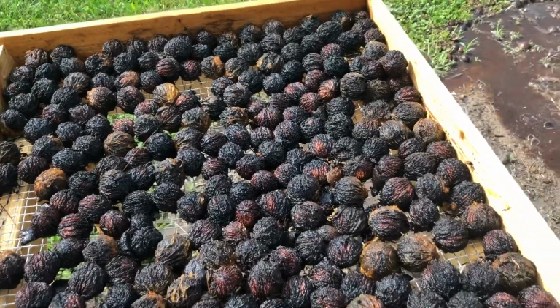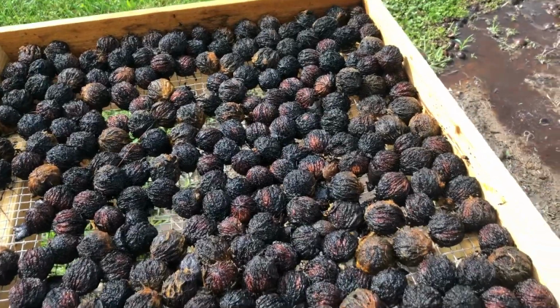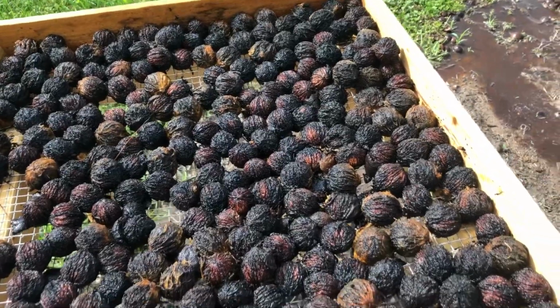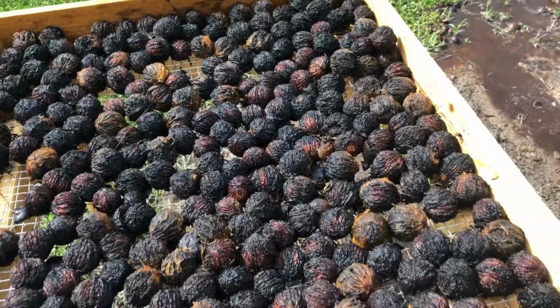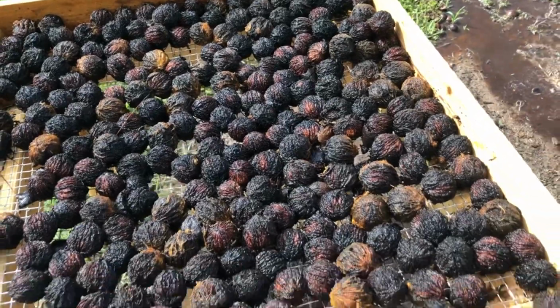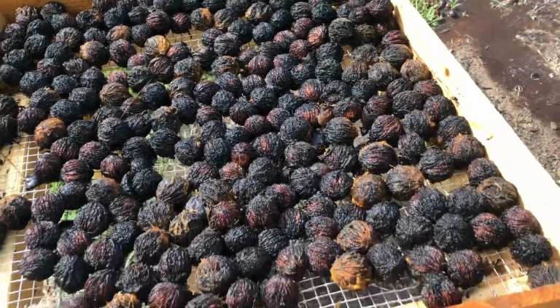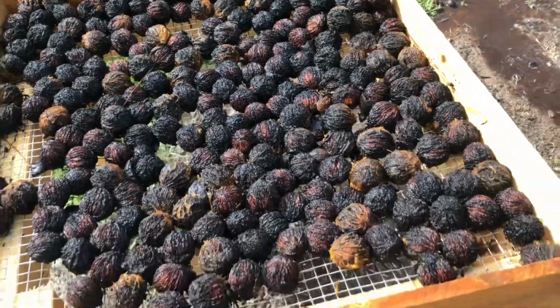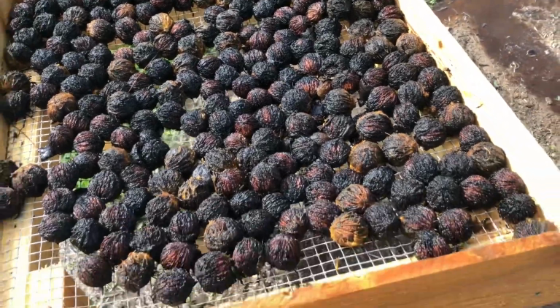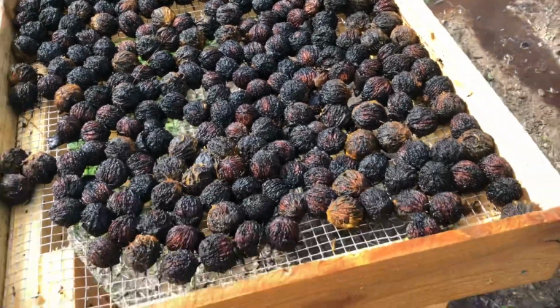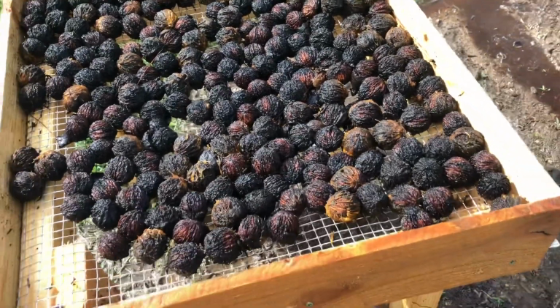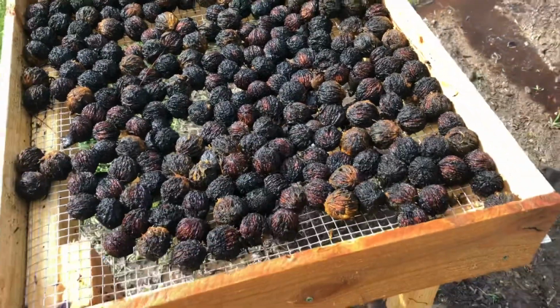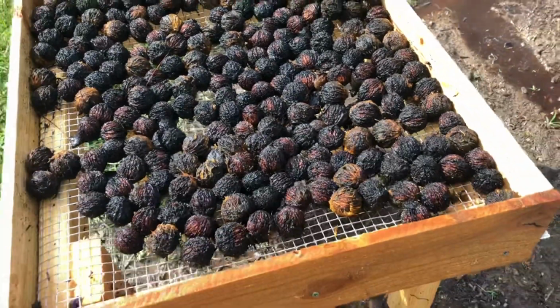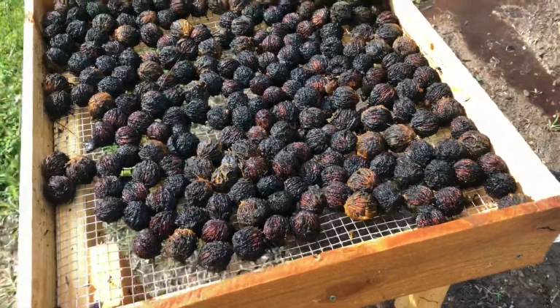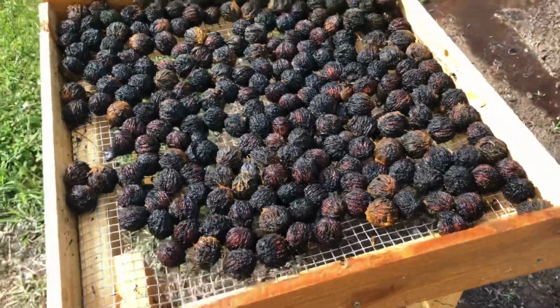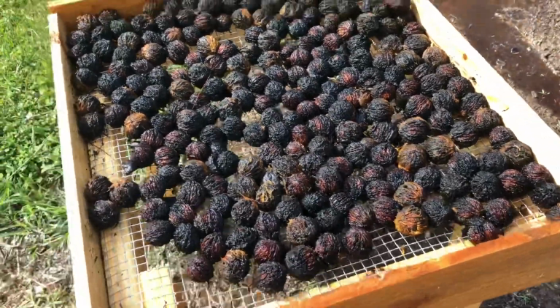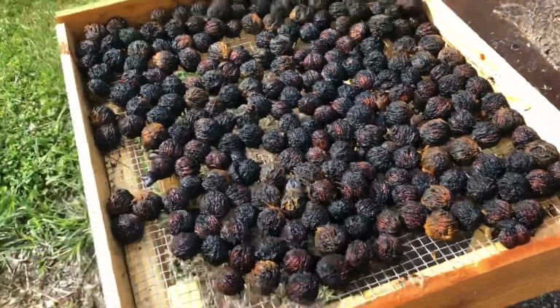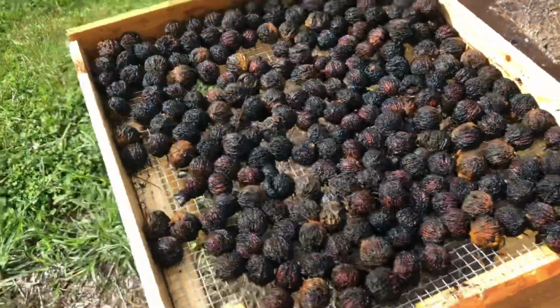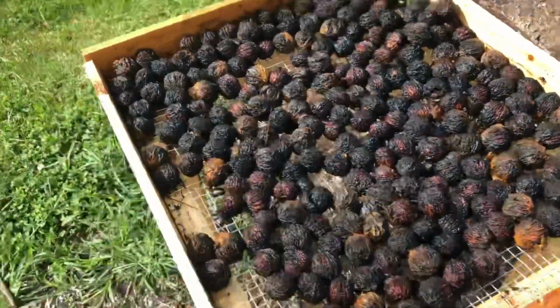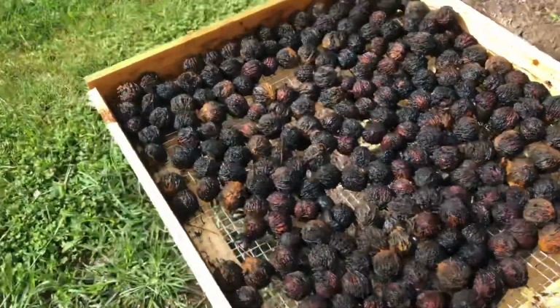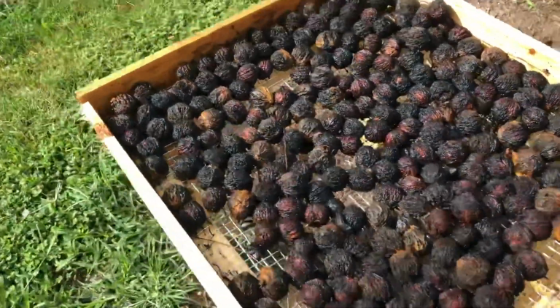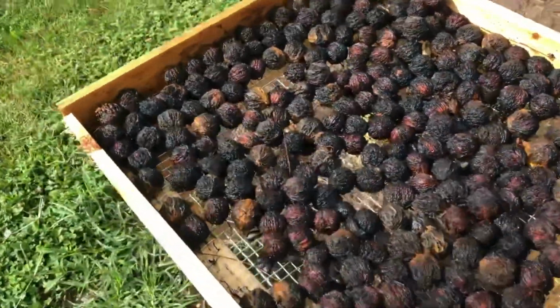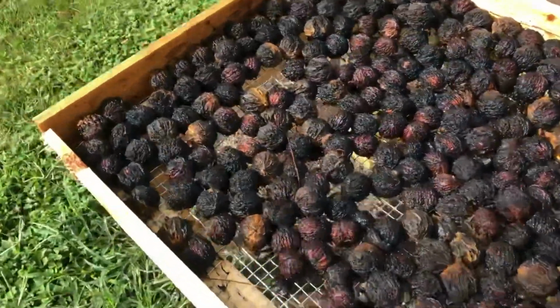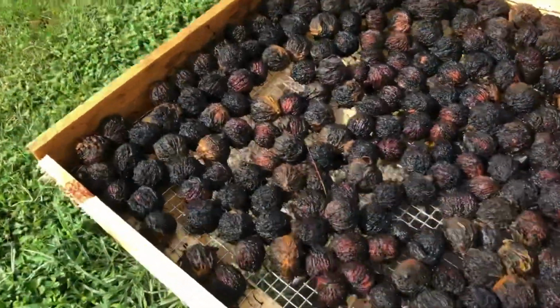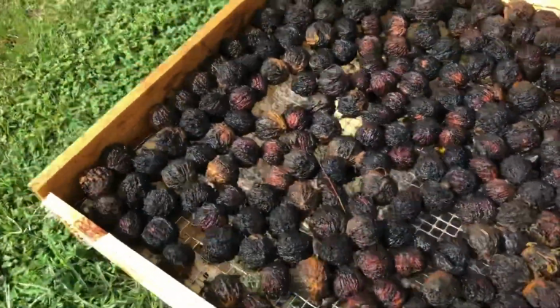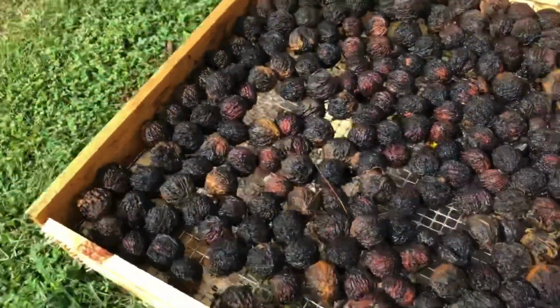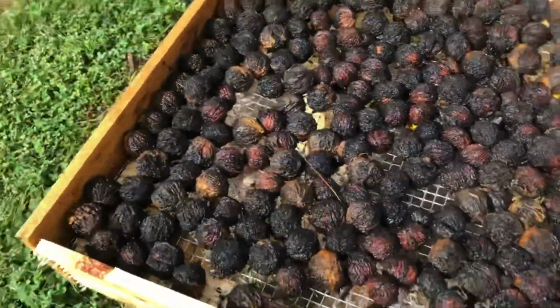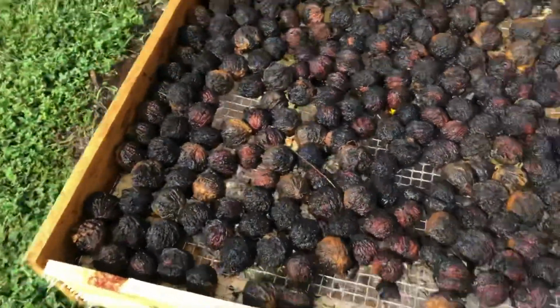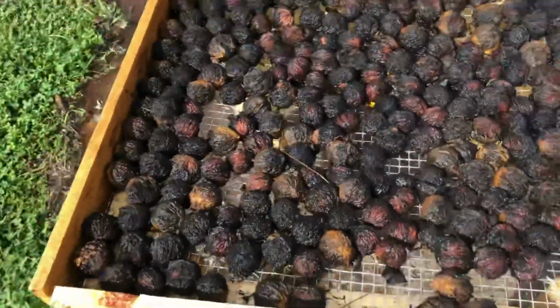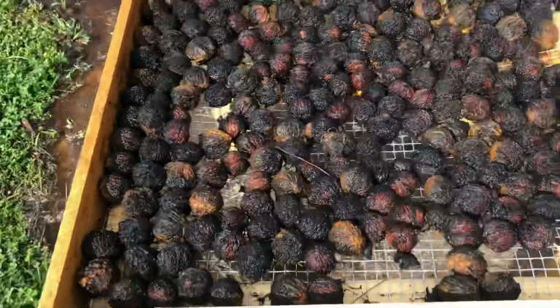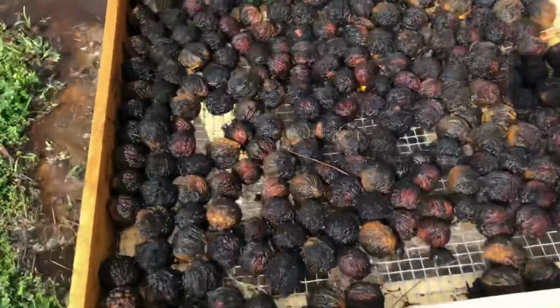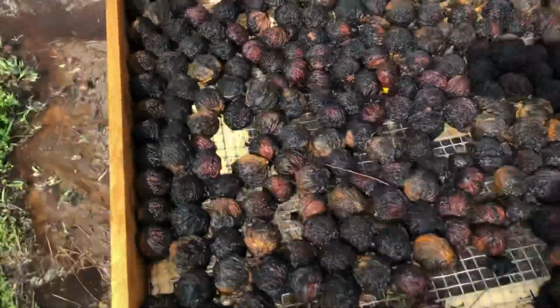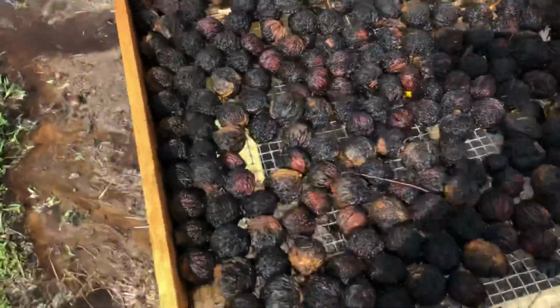You could also use a power washer if you want to get more off, but once they dry it'll be pretty good.